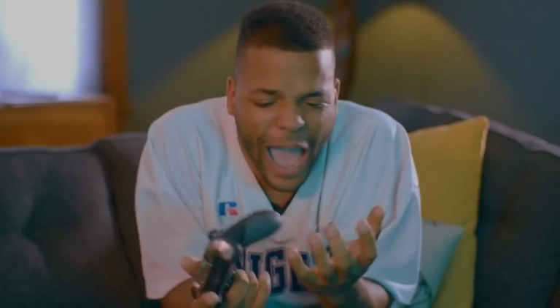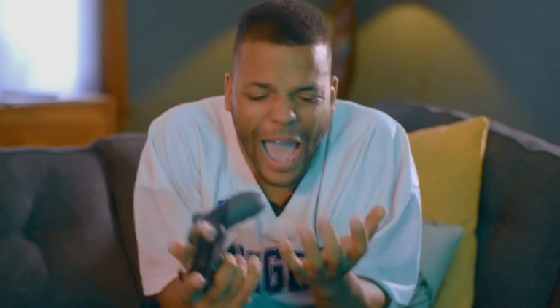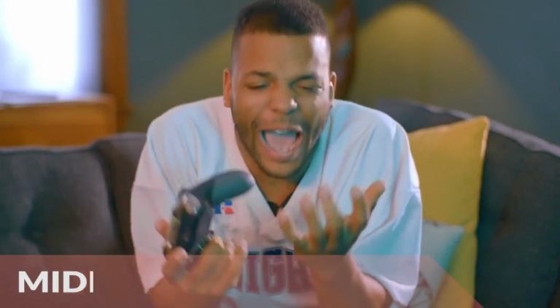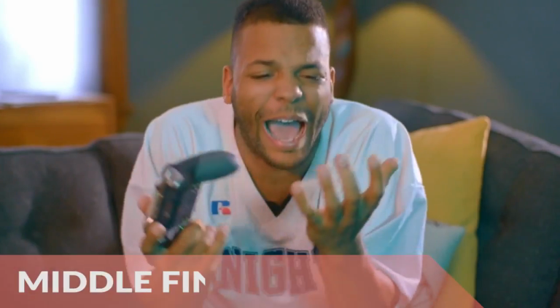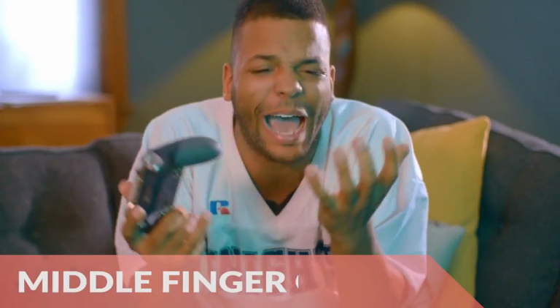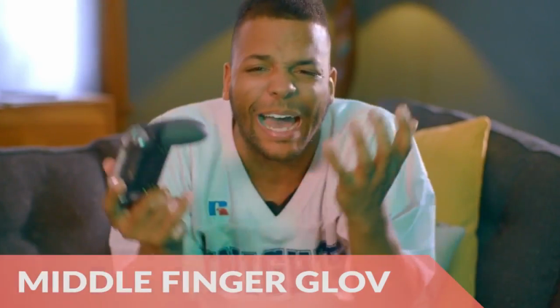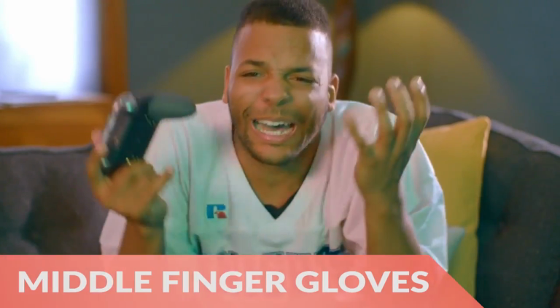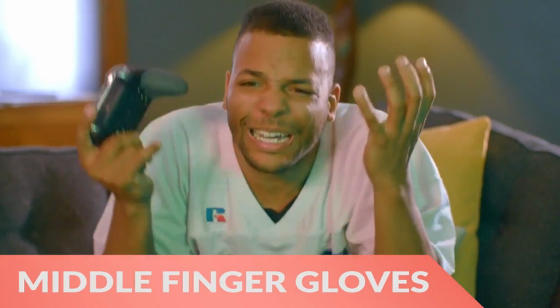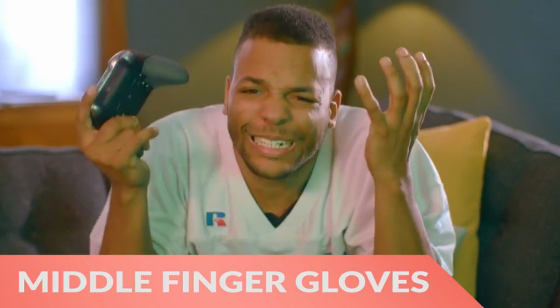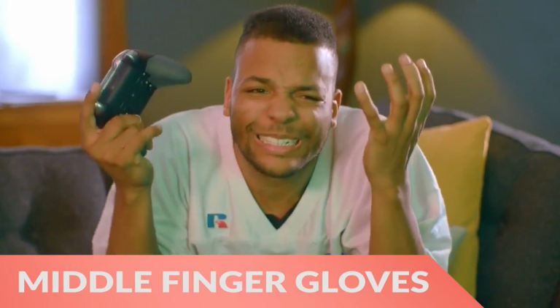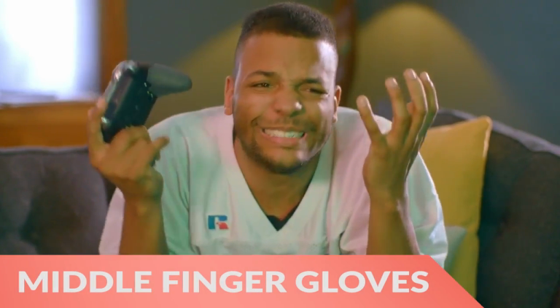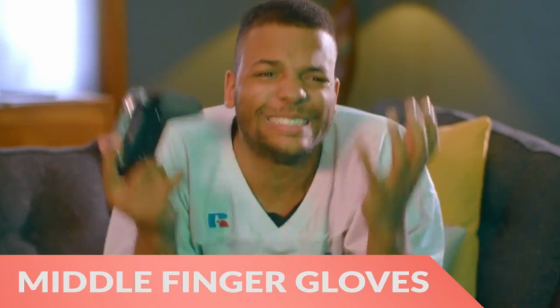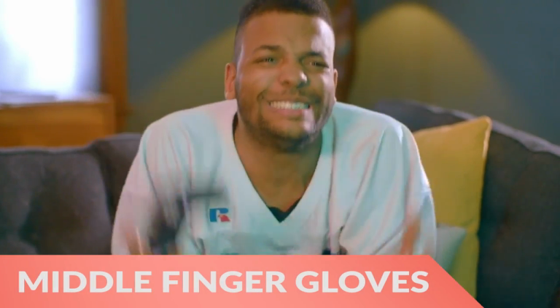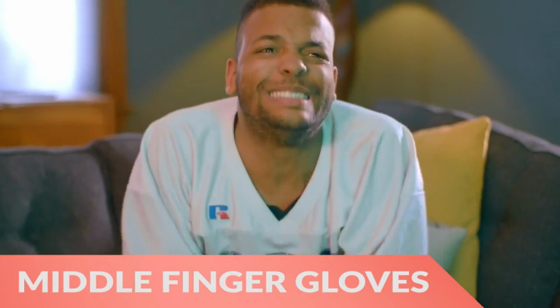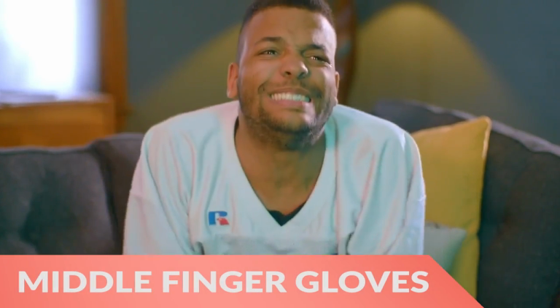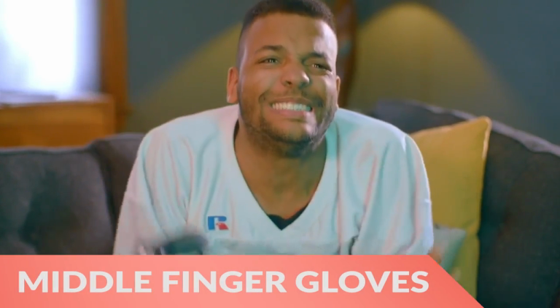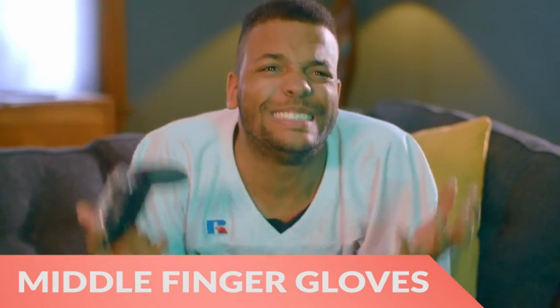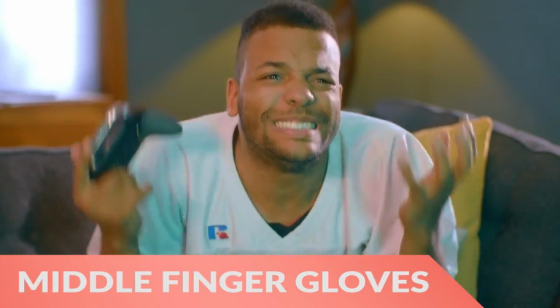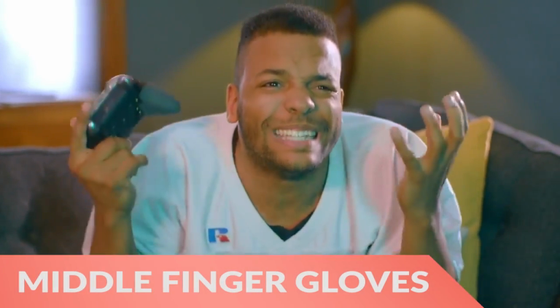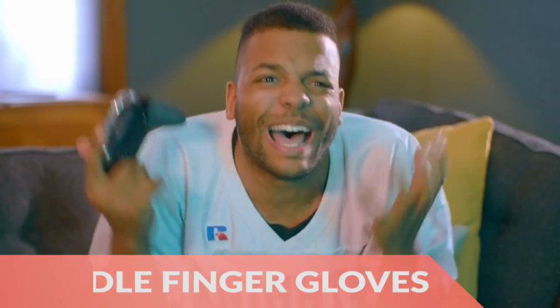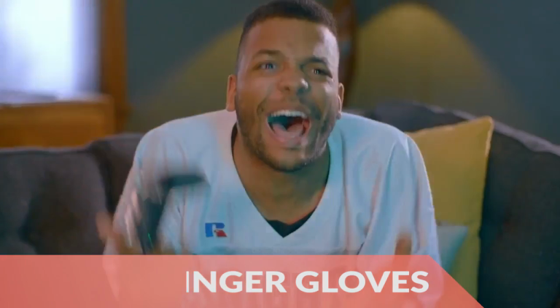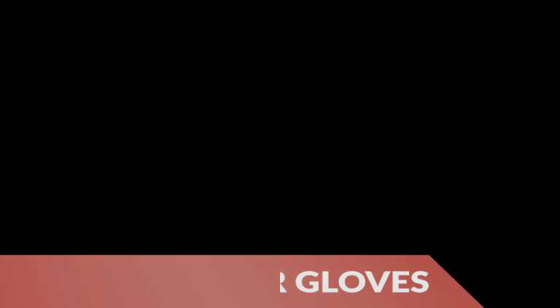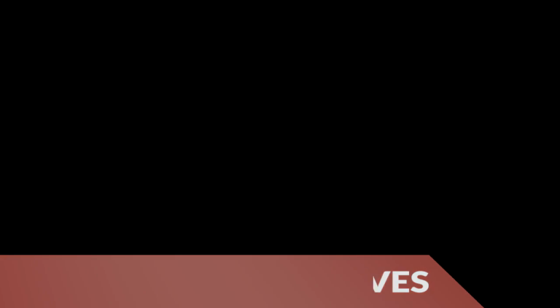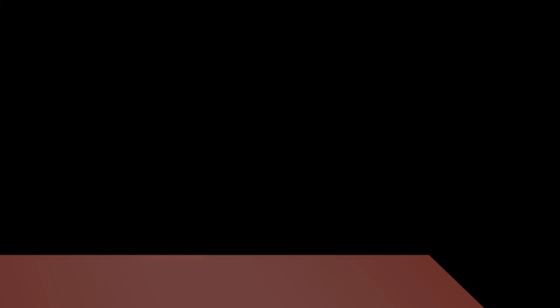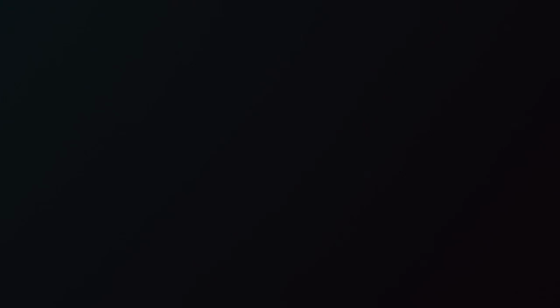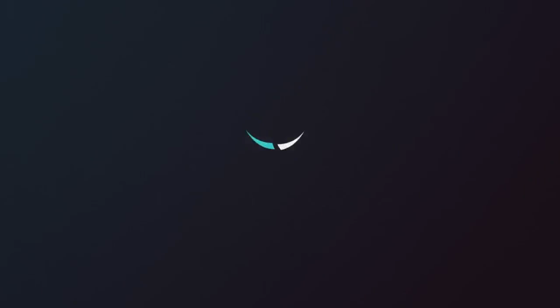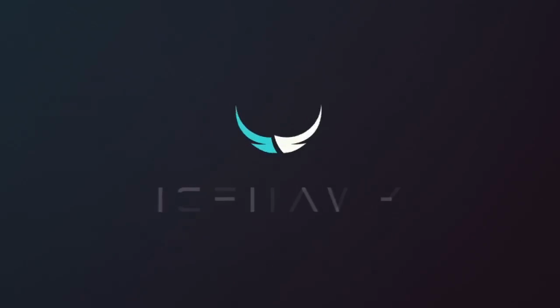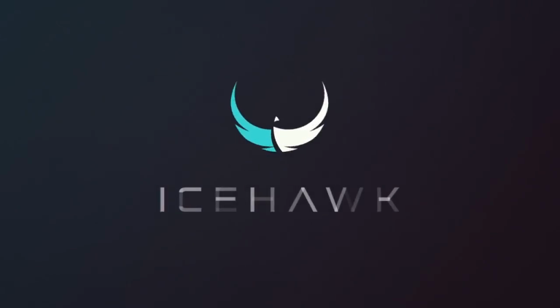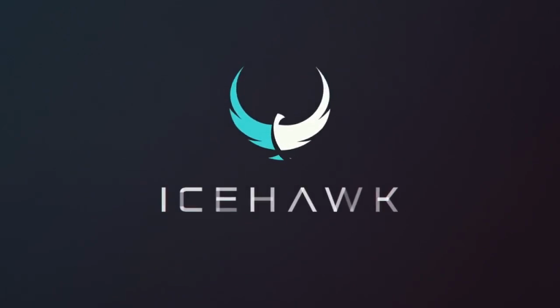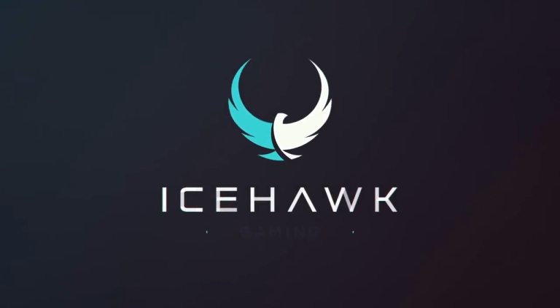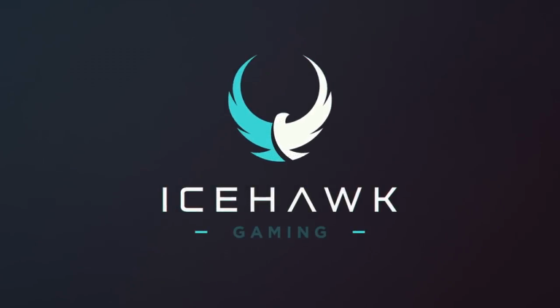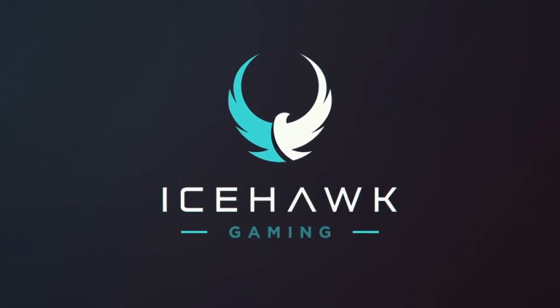Hi there, this is Wes with the Gadget Flow and today we are showcasing the Middle Finger Gaming Gloves.